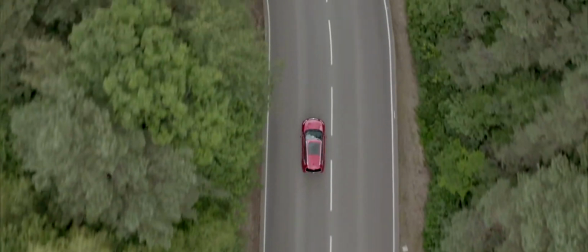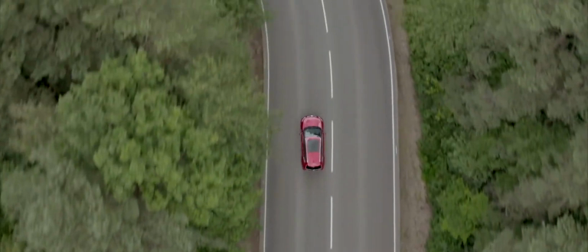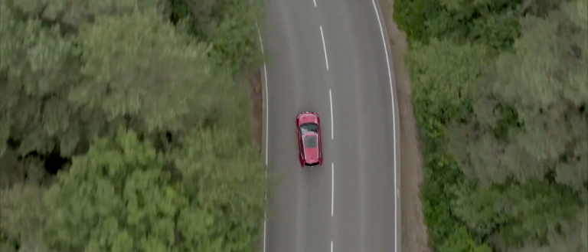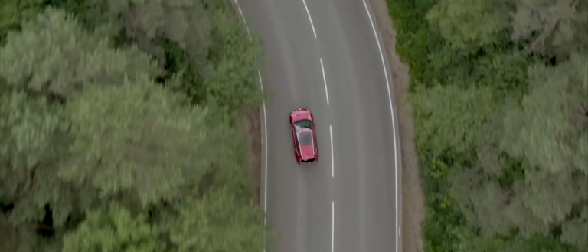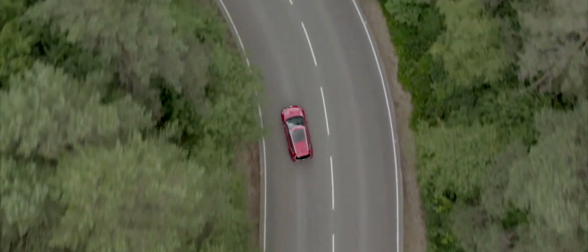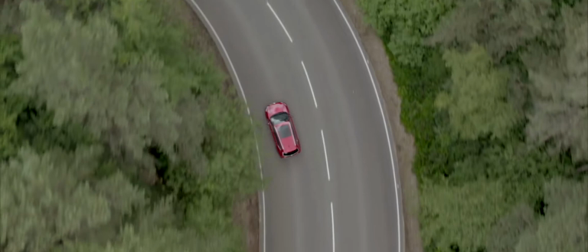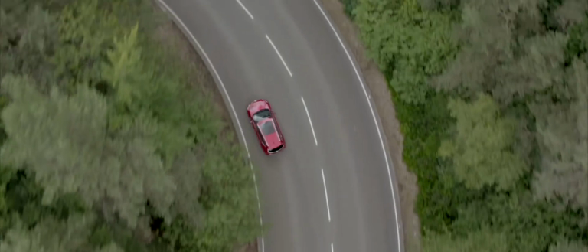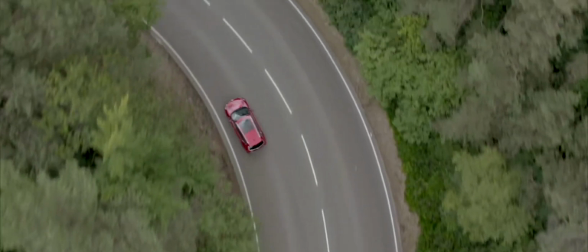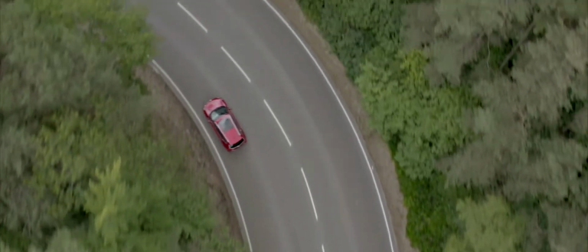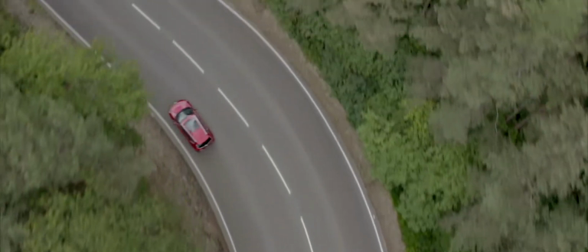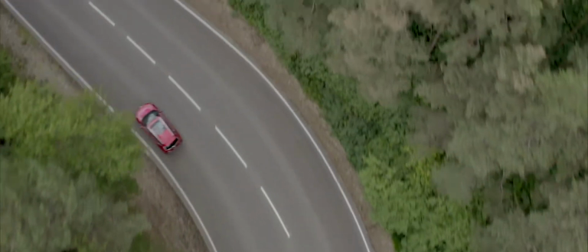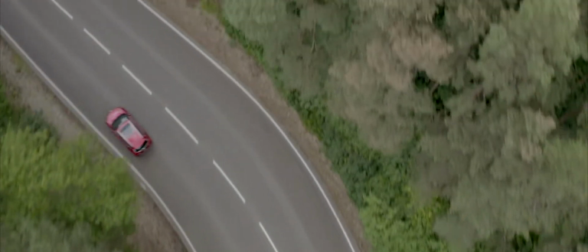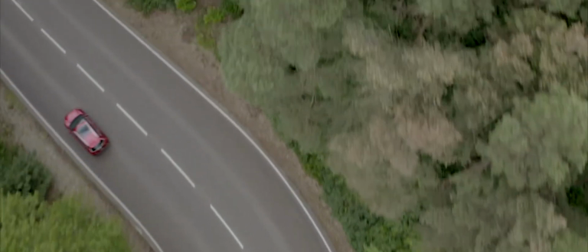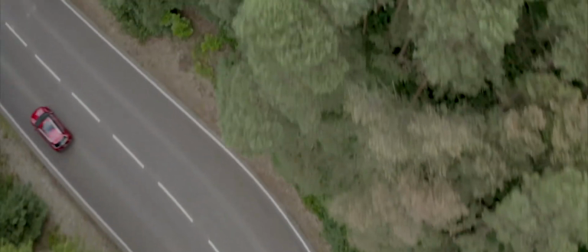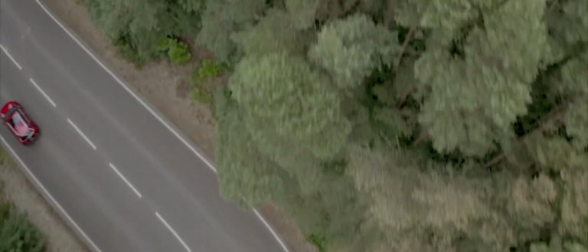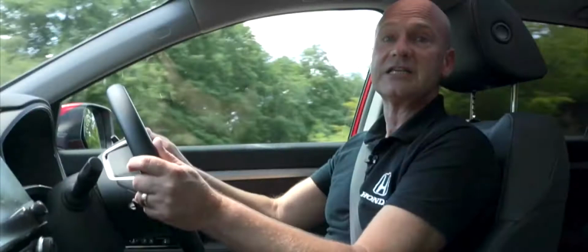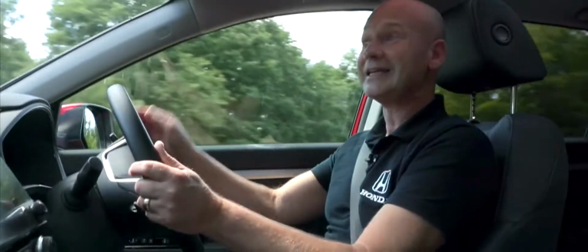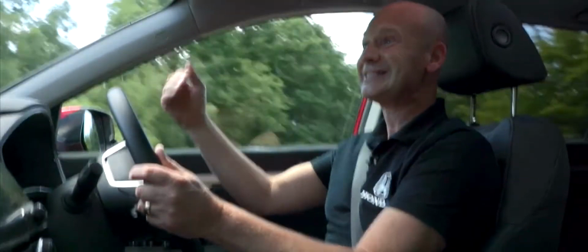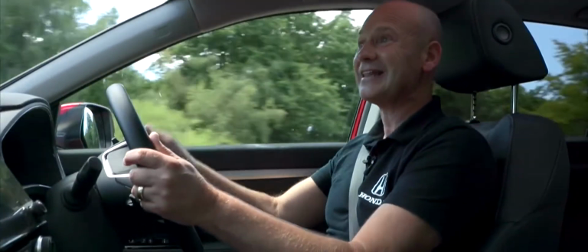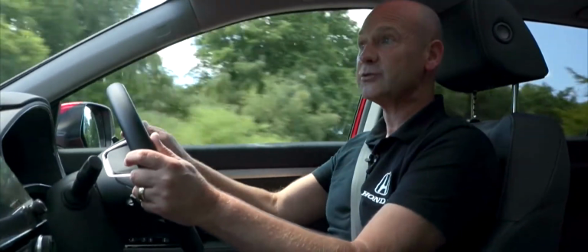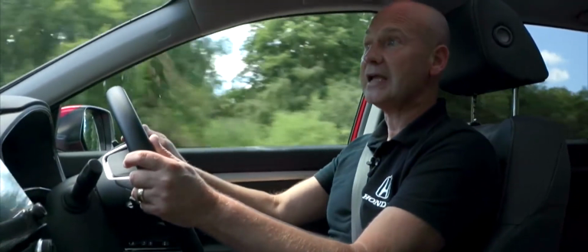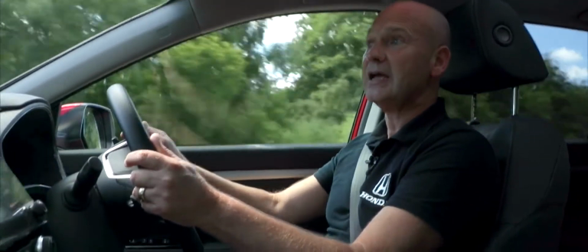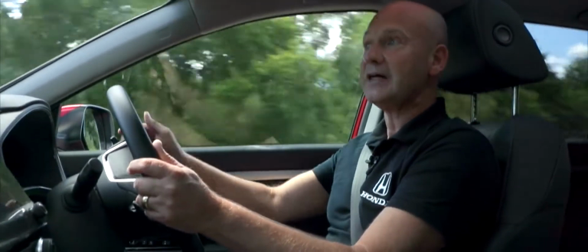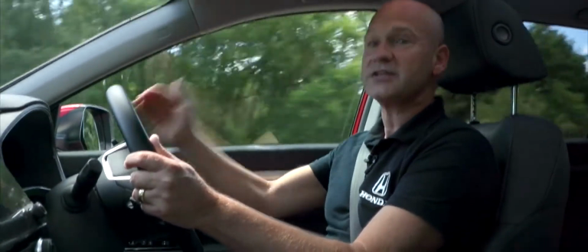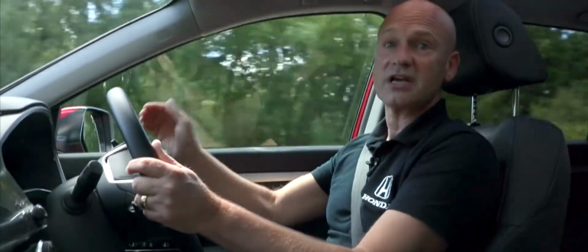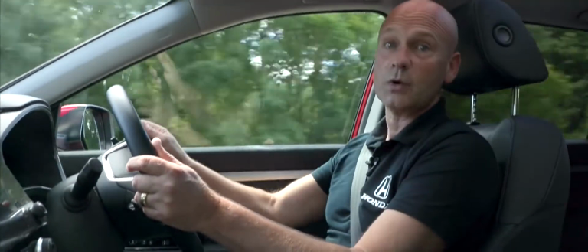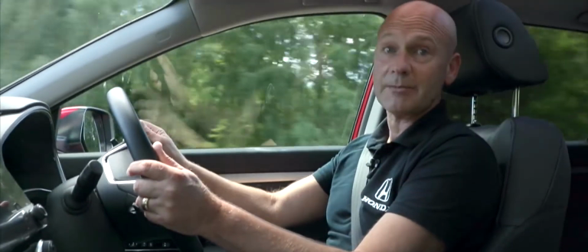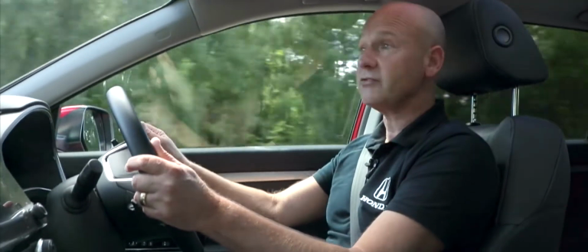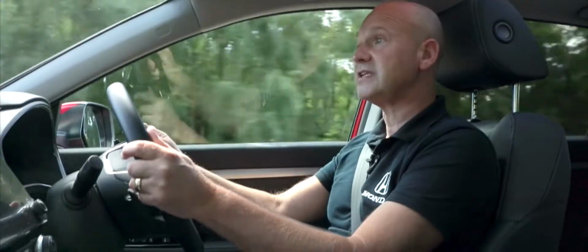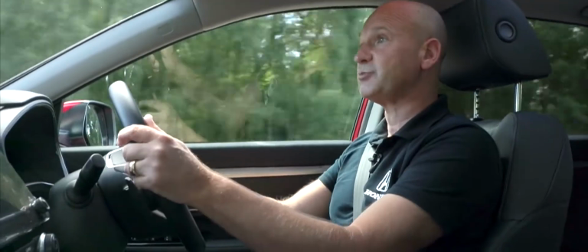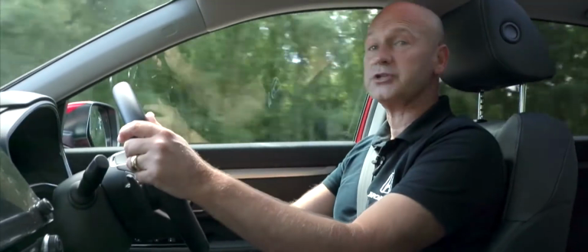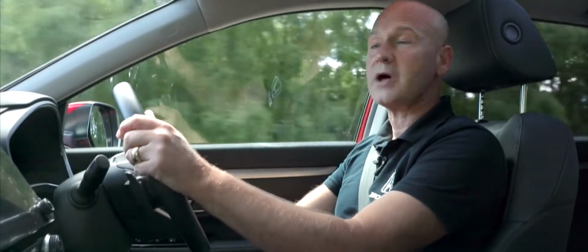If we want to dismiss it at any point, pressing and holding the same button will send it away and a dust cover will come over on the dashboard as well.